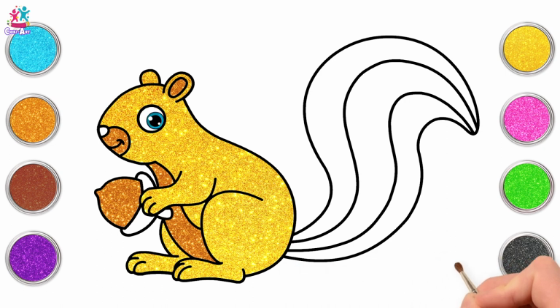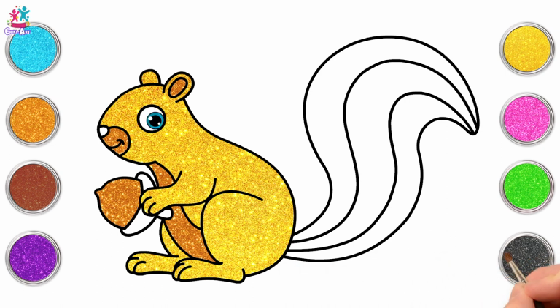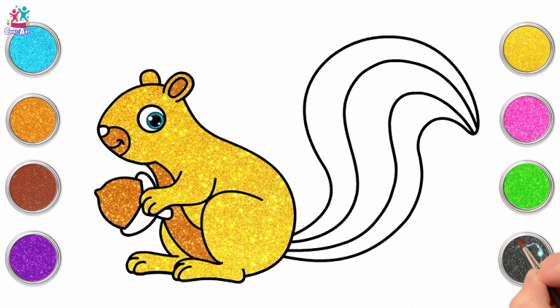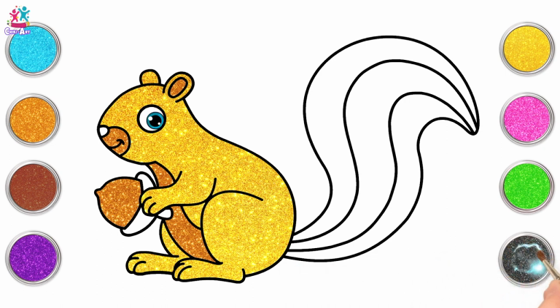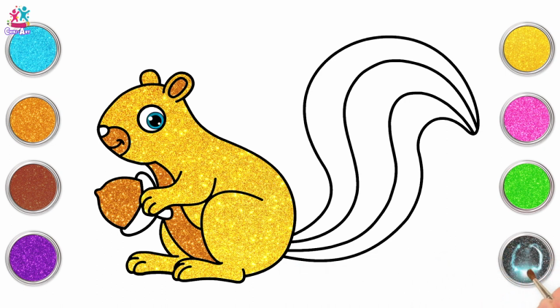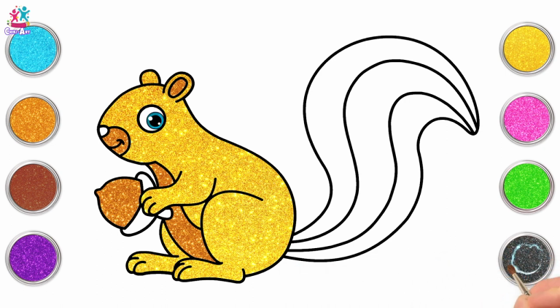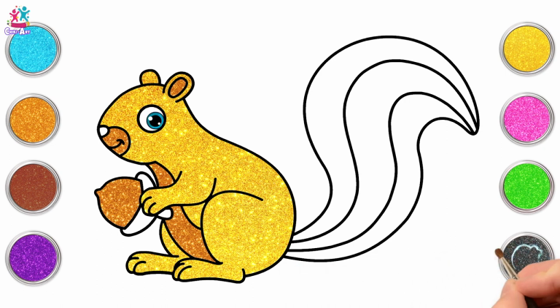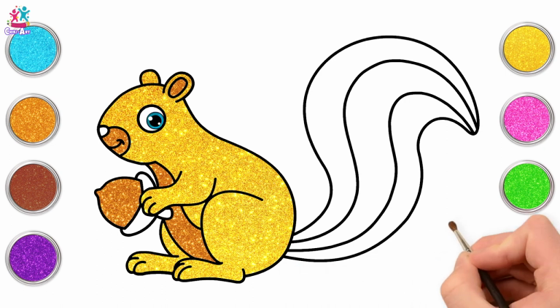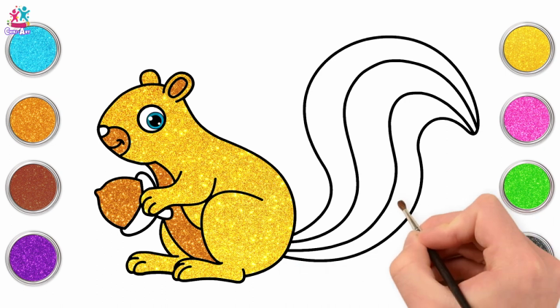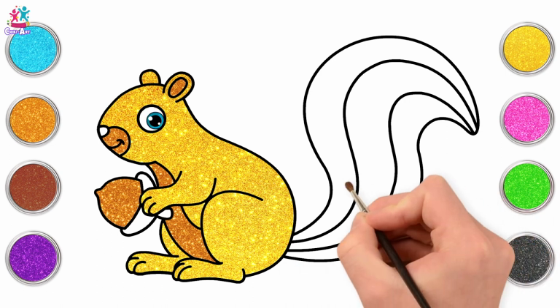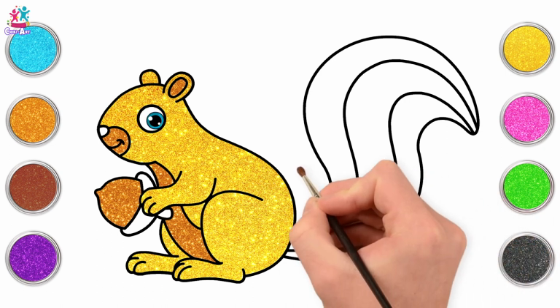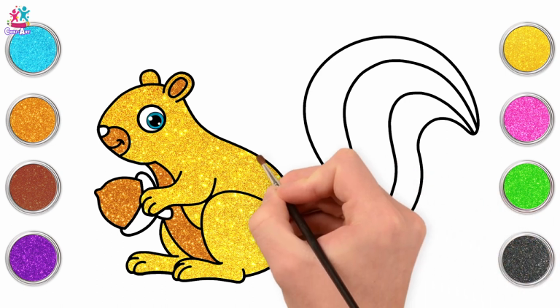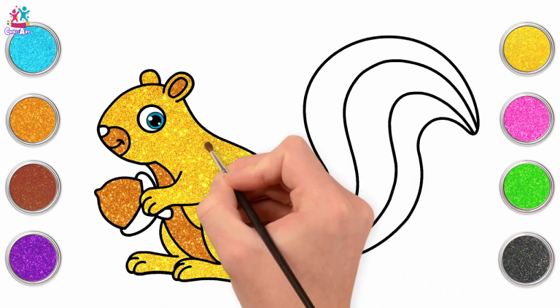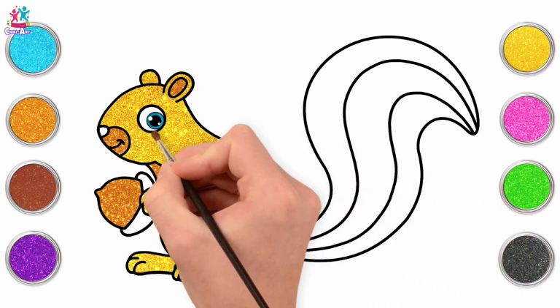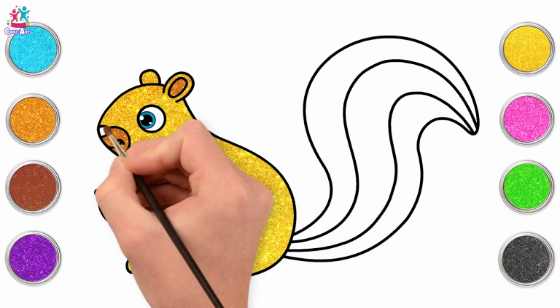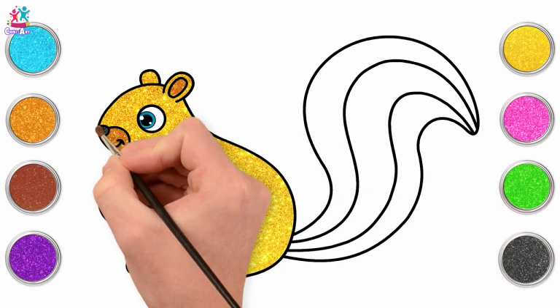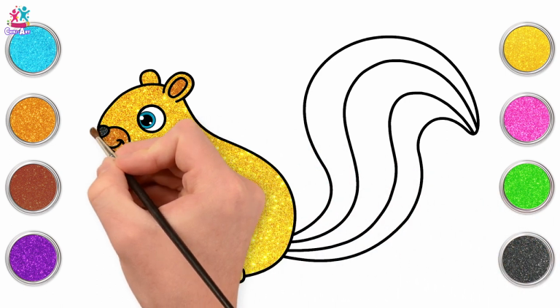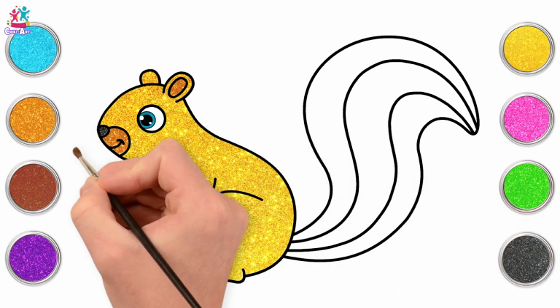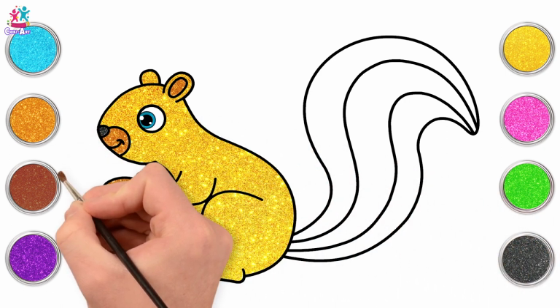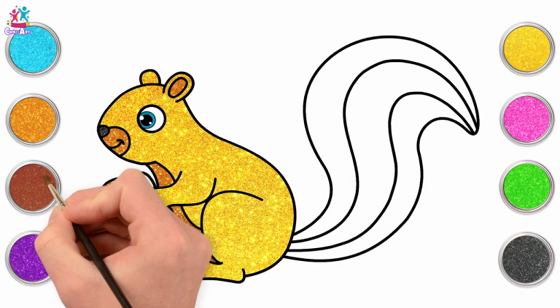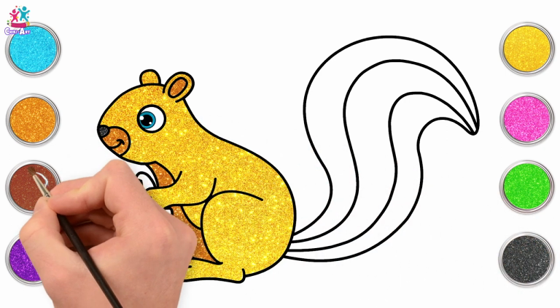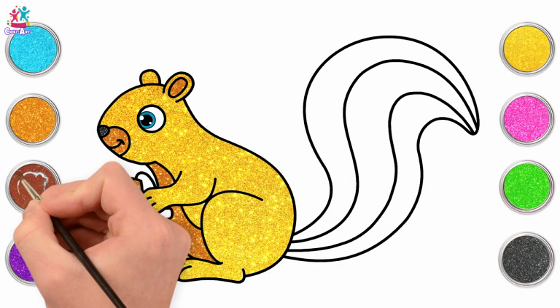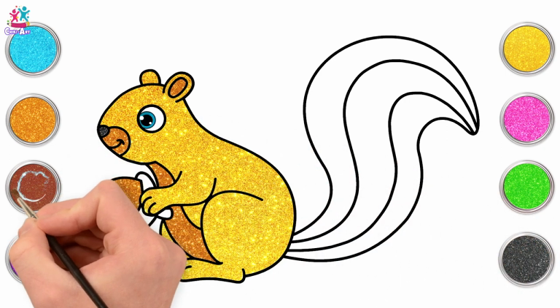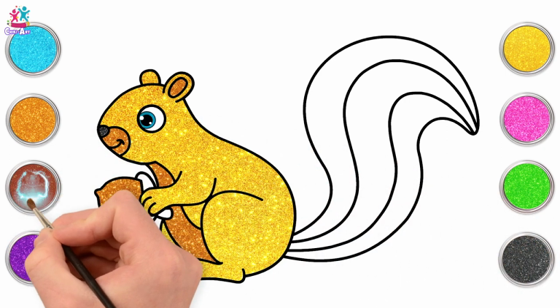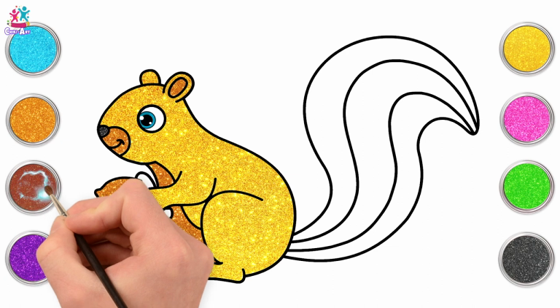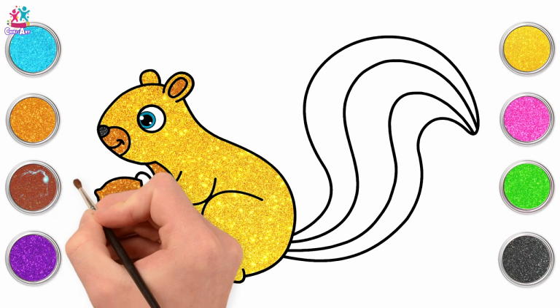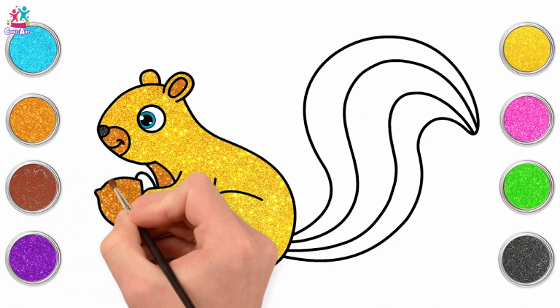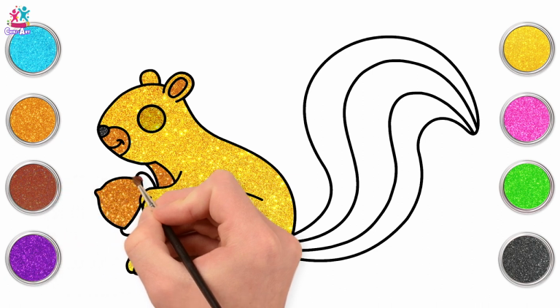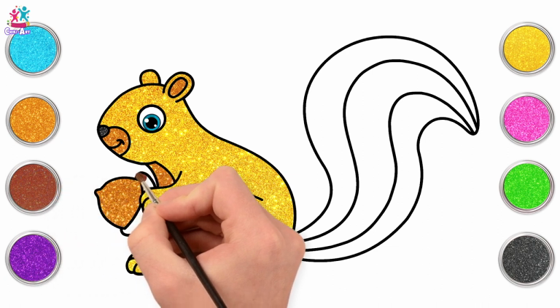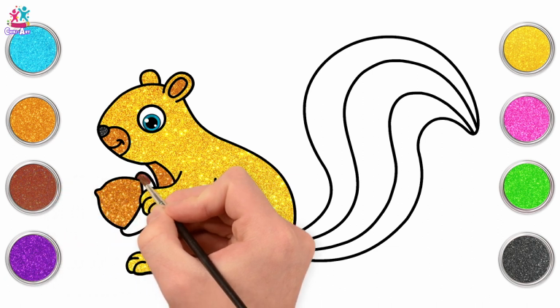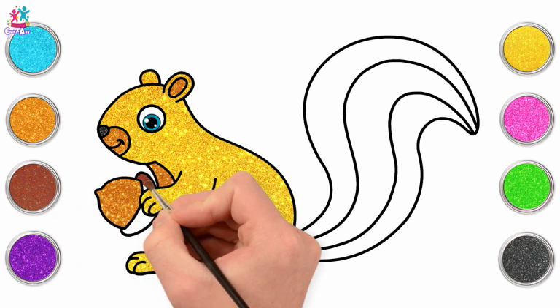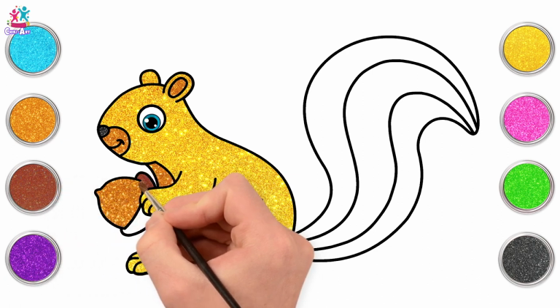Going for black this time! We're going to paint the nose, and then brown for the nut shell.